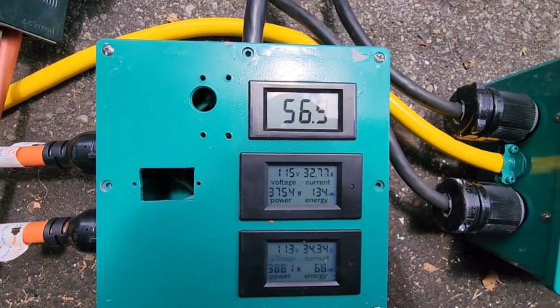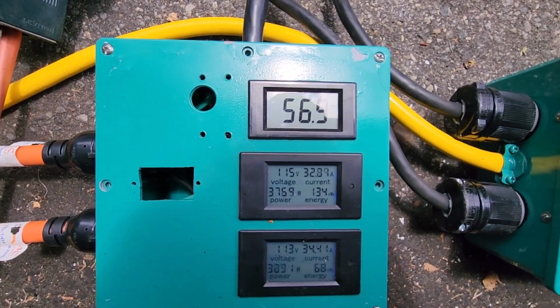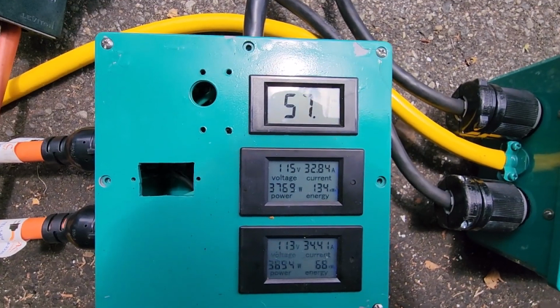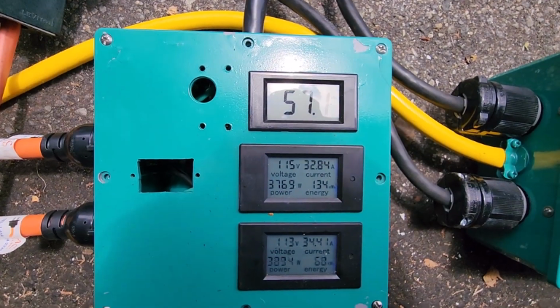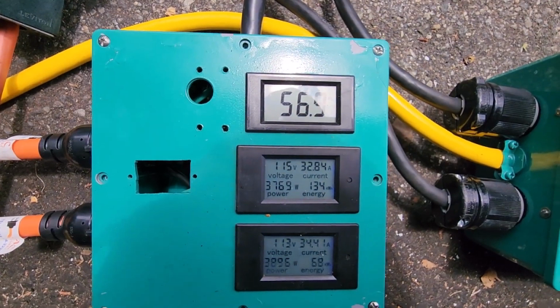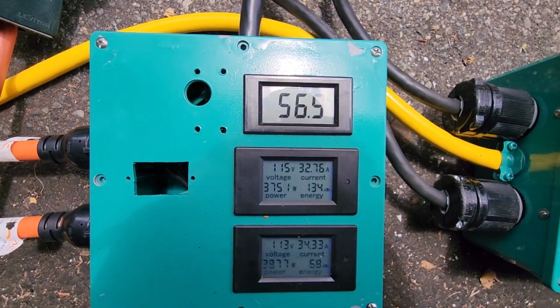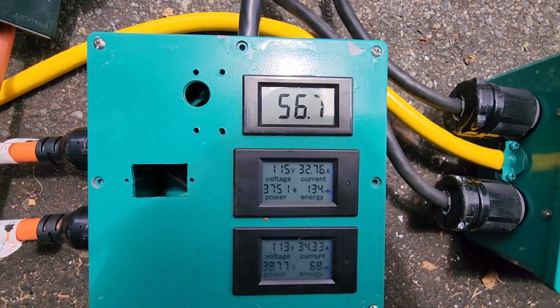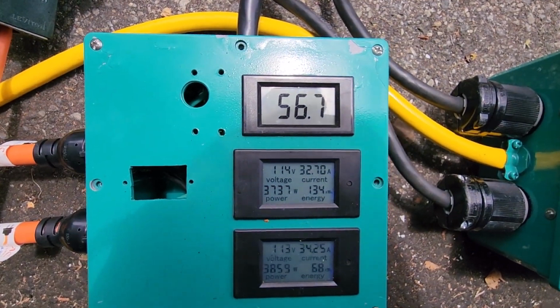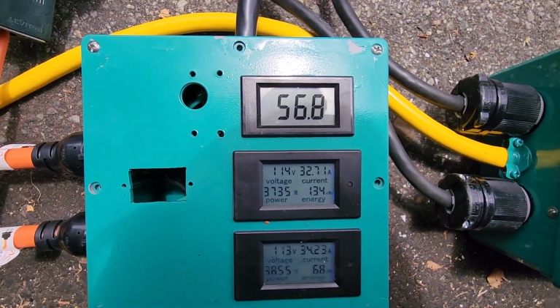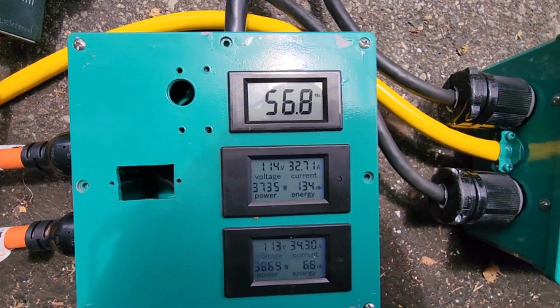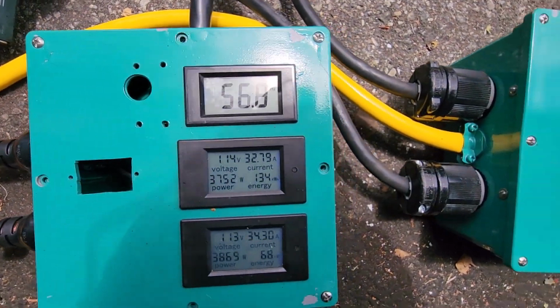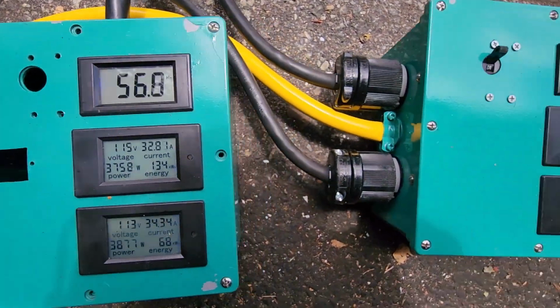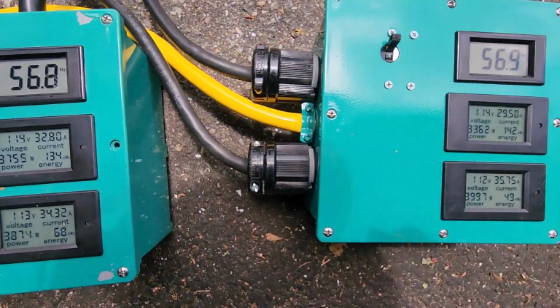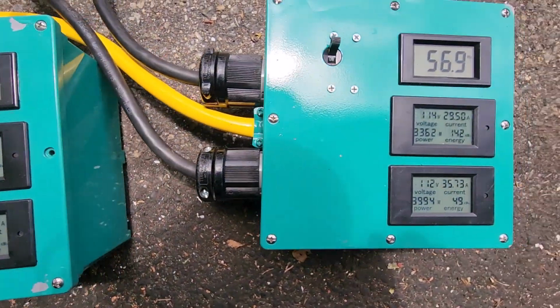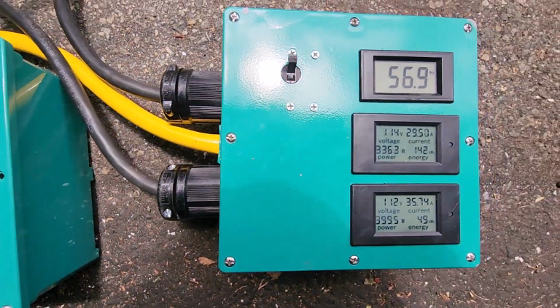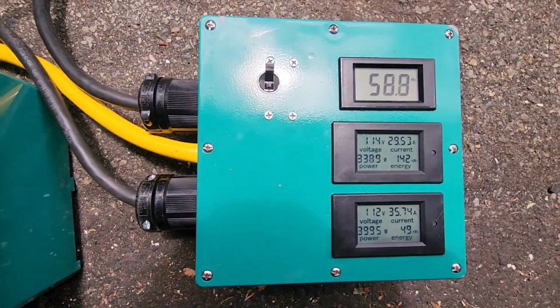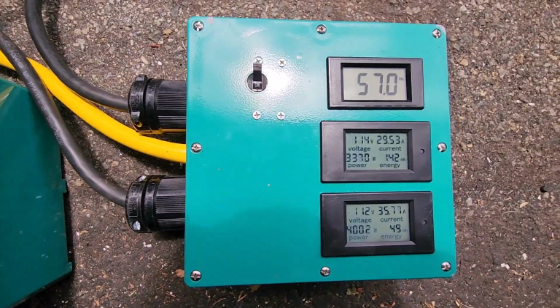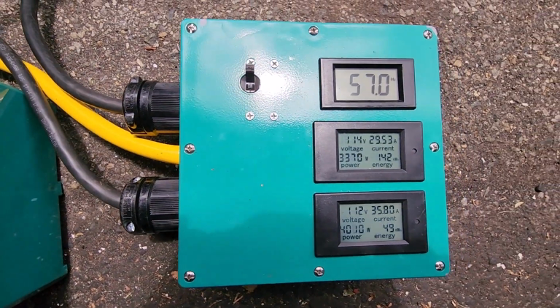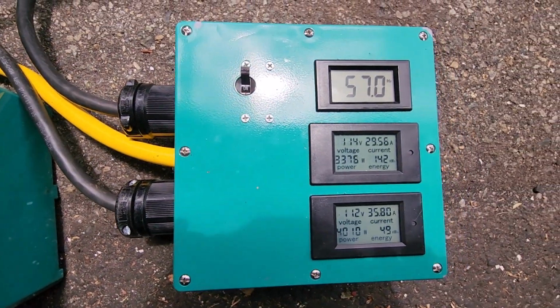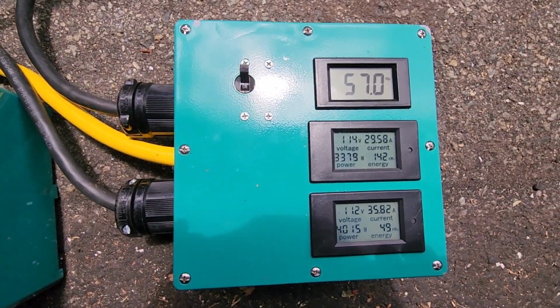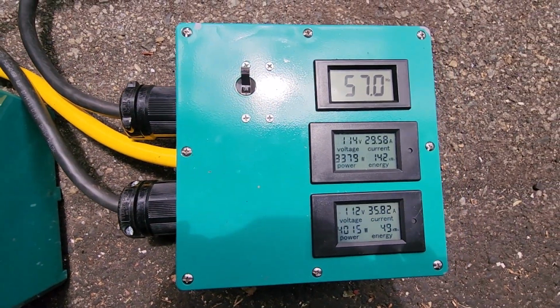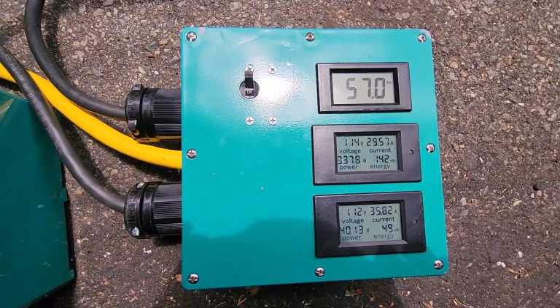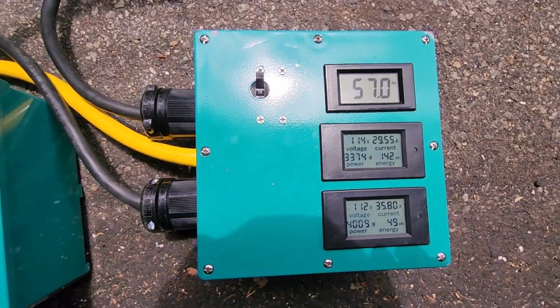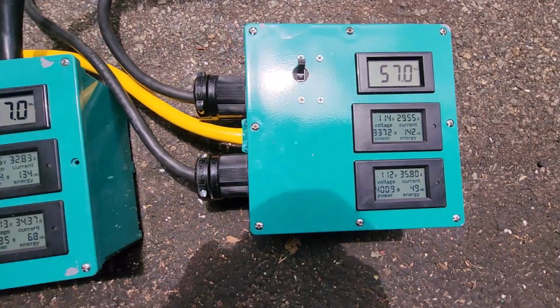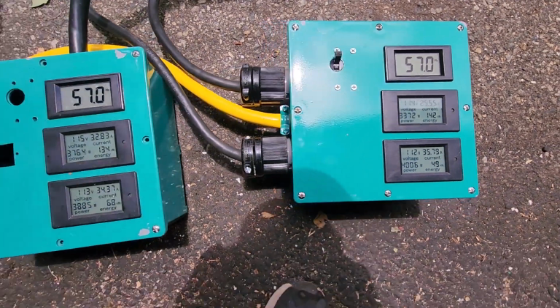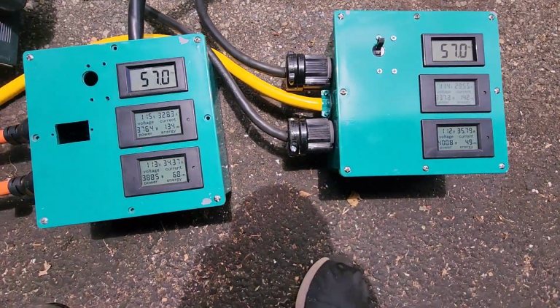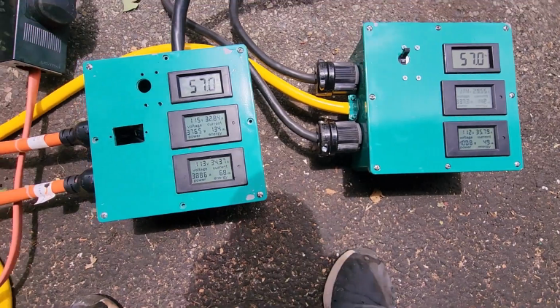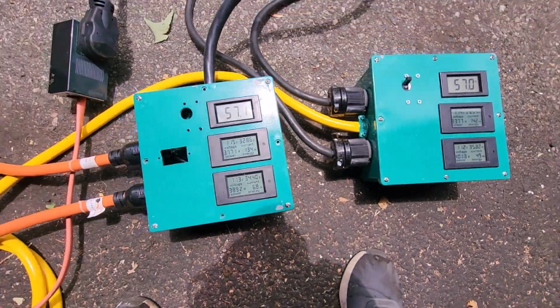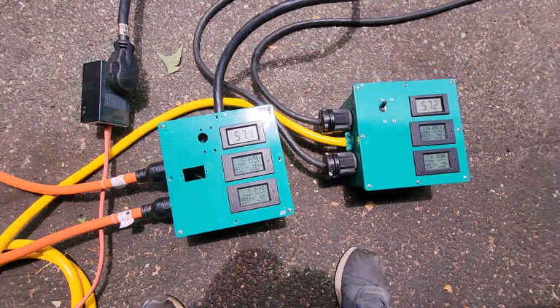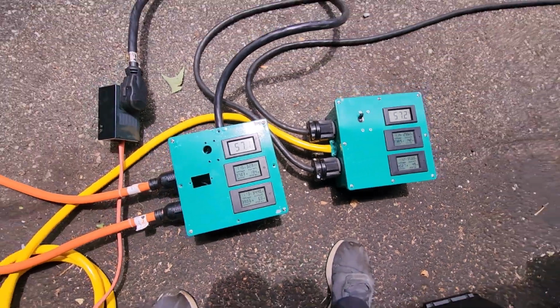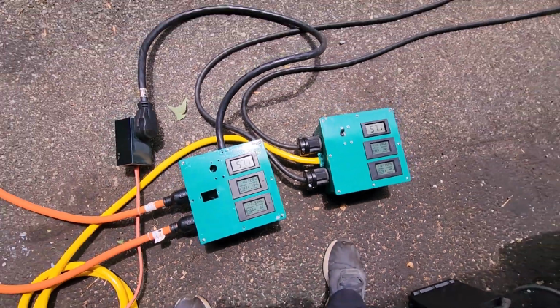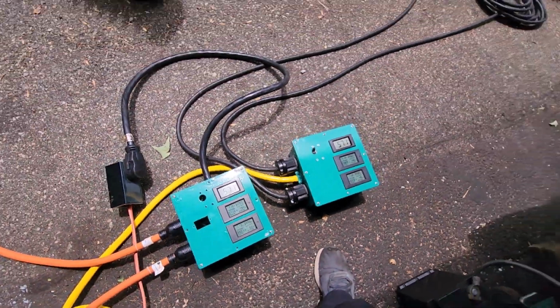Hertz is a little low but I can adjust that. Yeah, we're good, we're good.